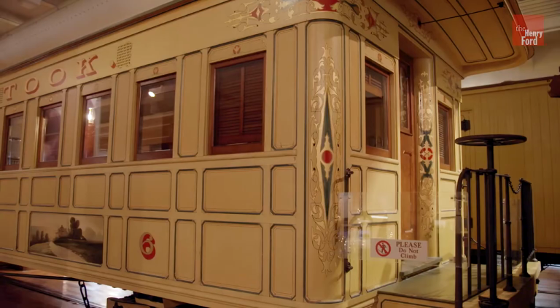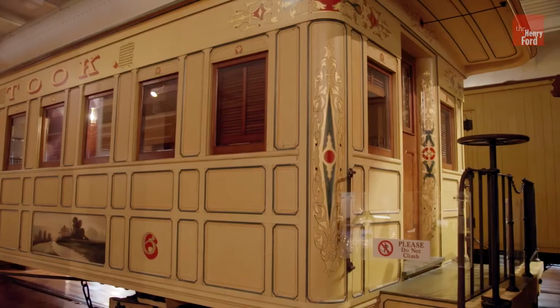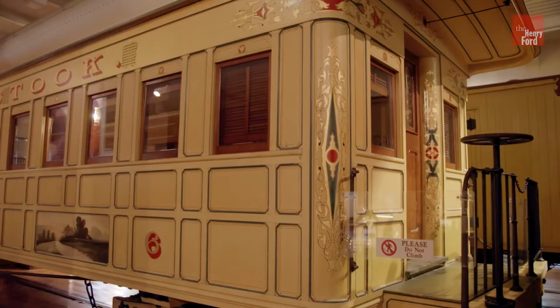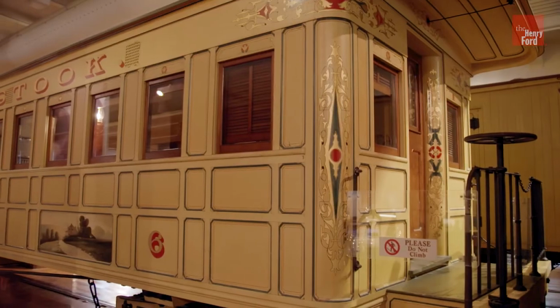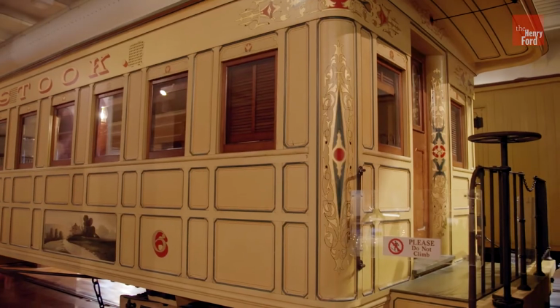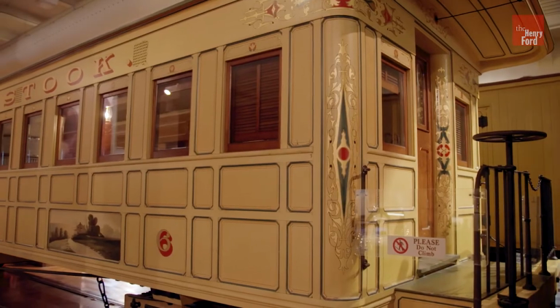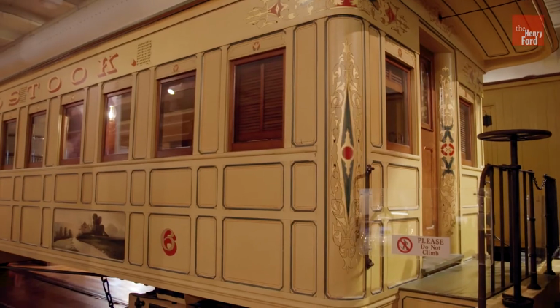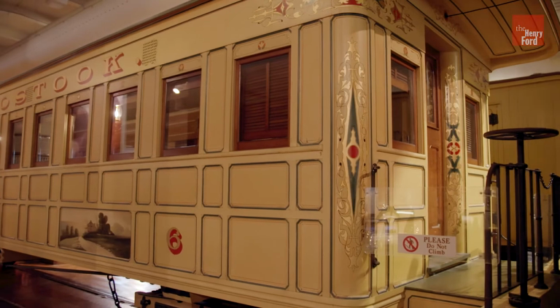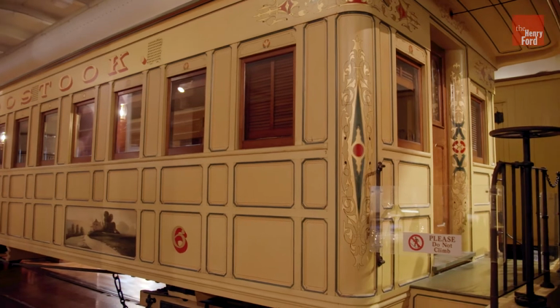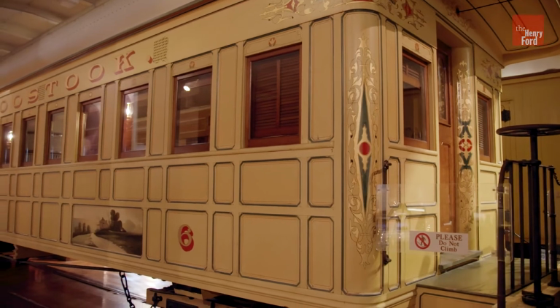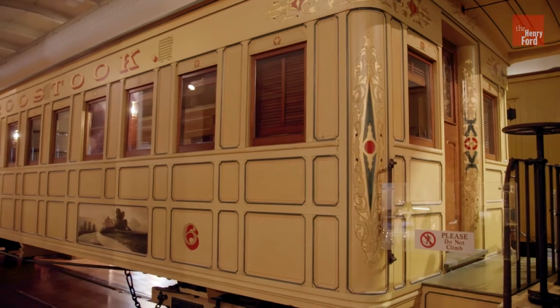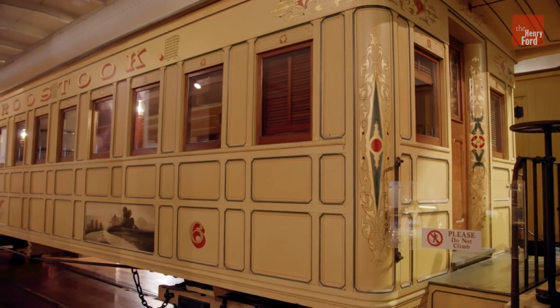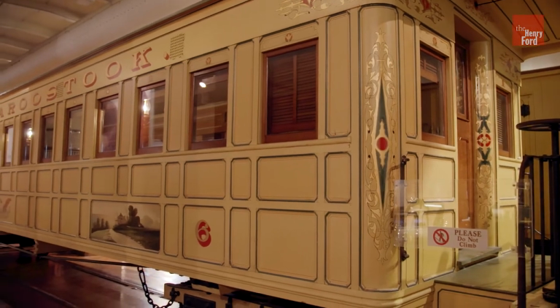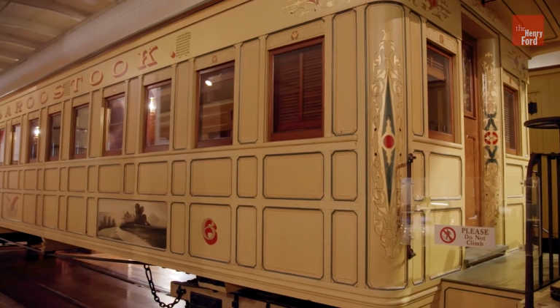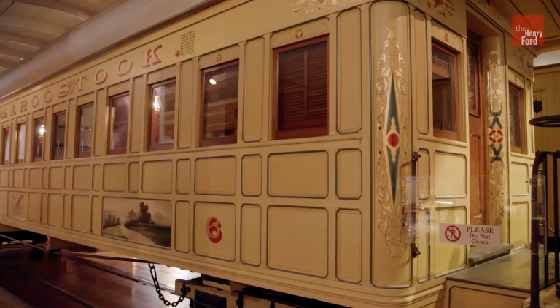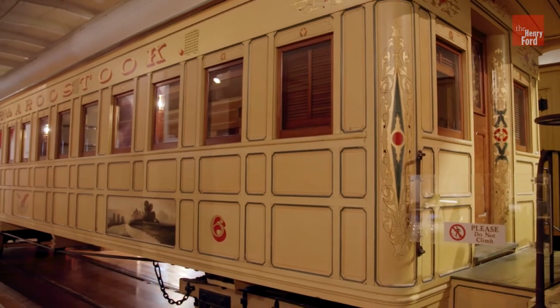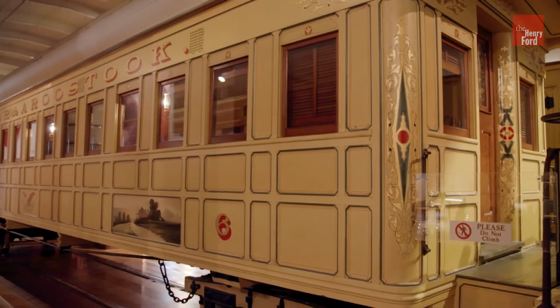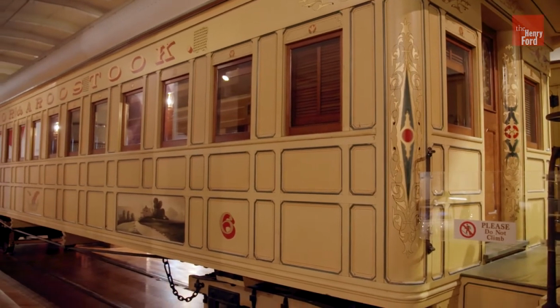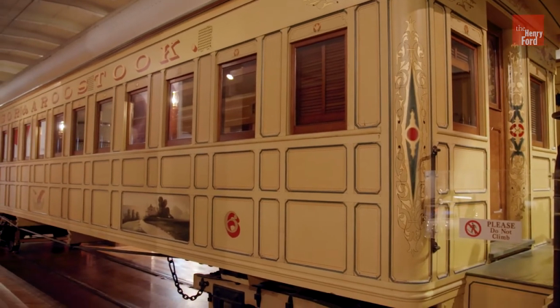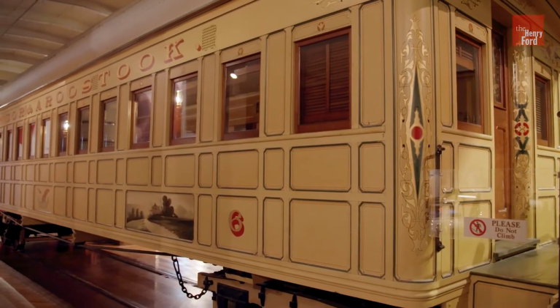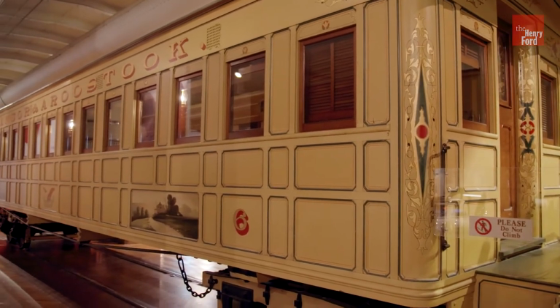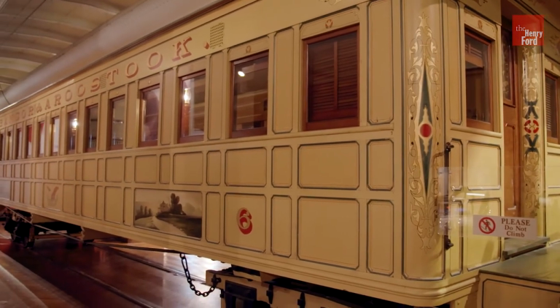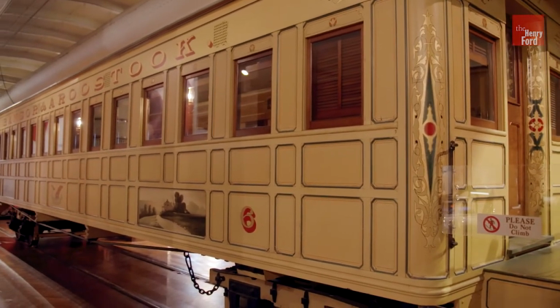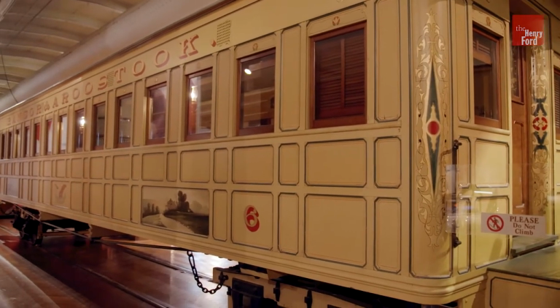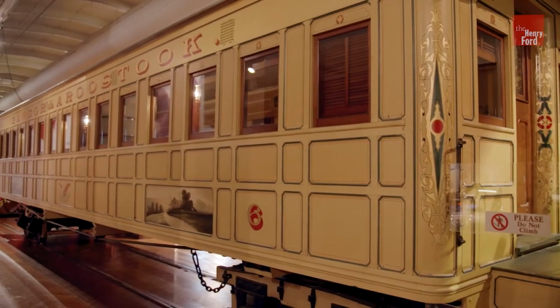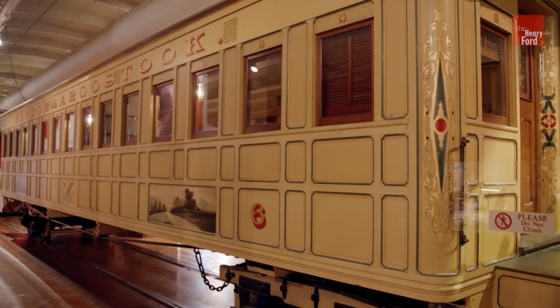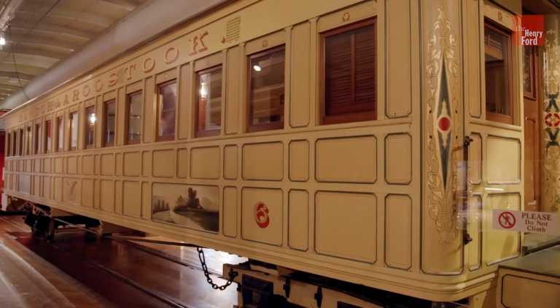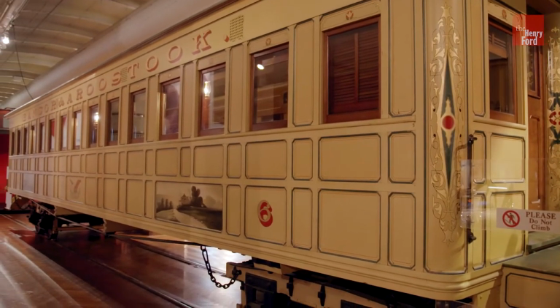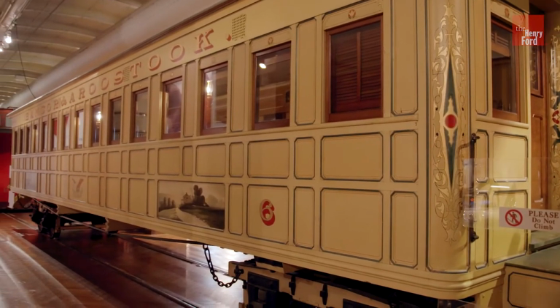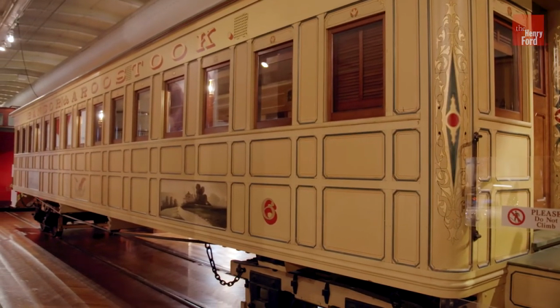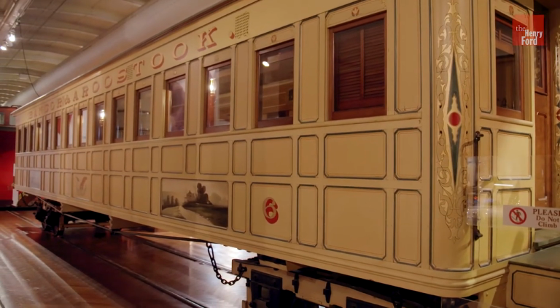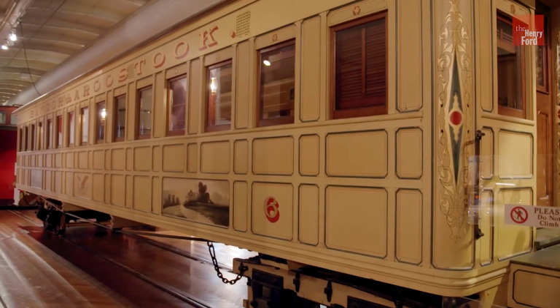This car is a replica, but it's well done and gives us a real sense of what railroad travel in the Civil War era was like.